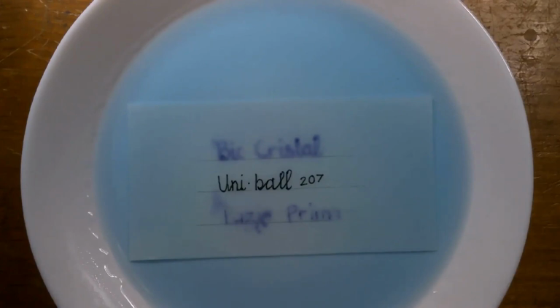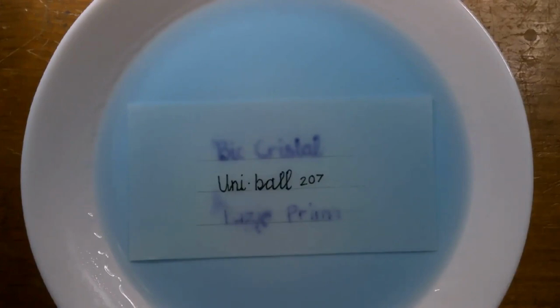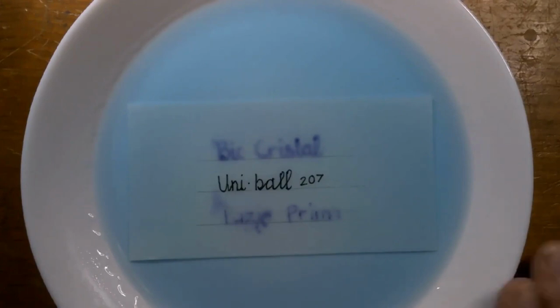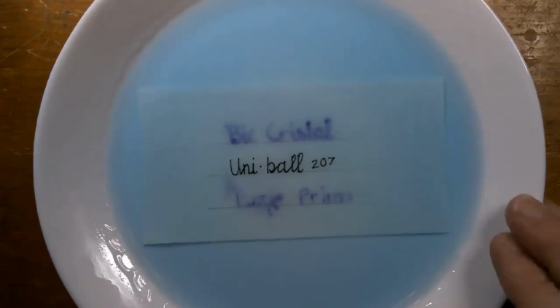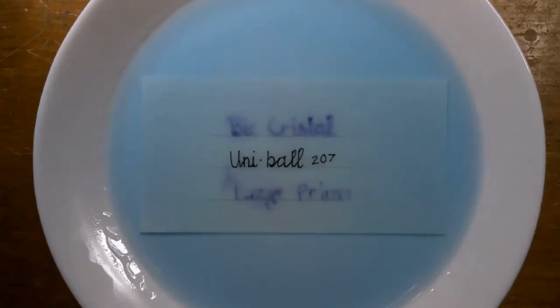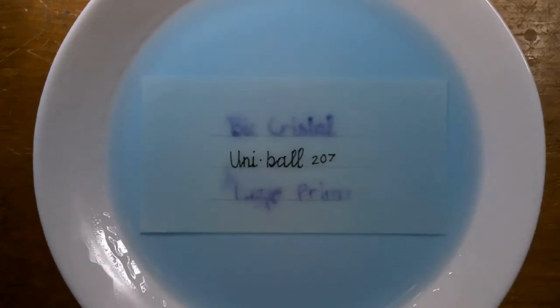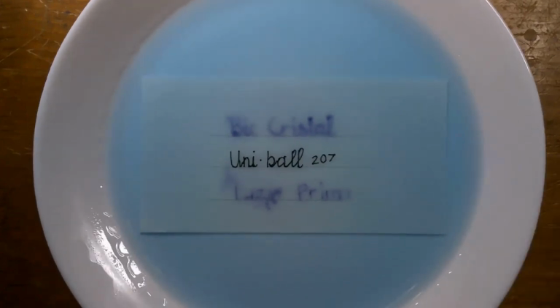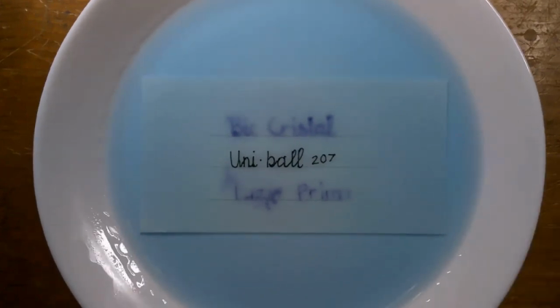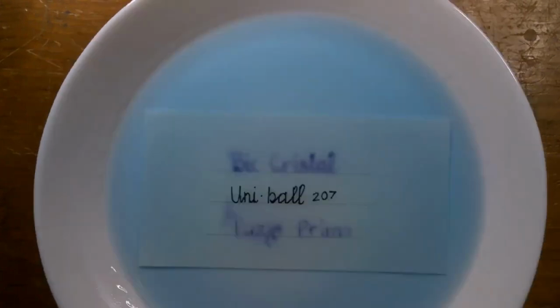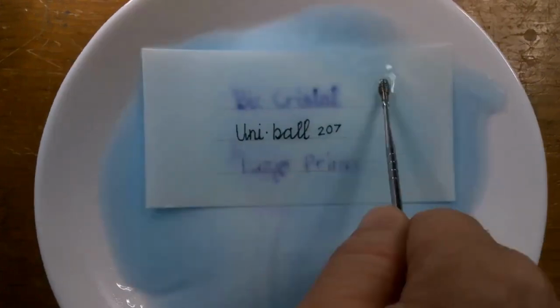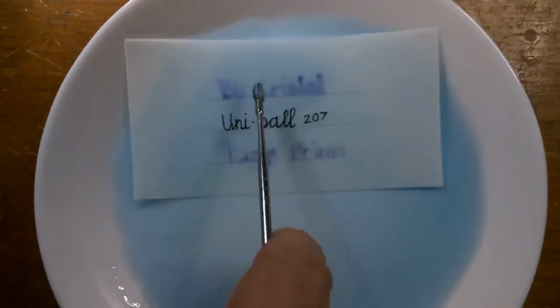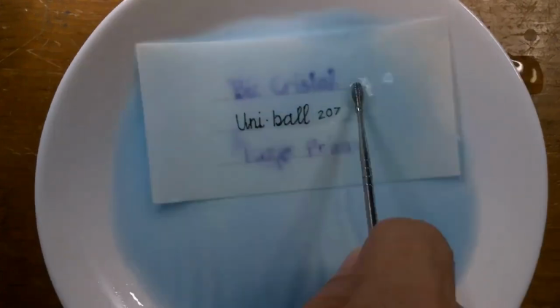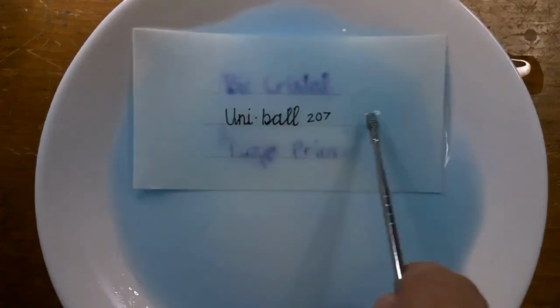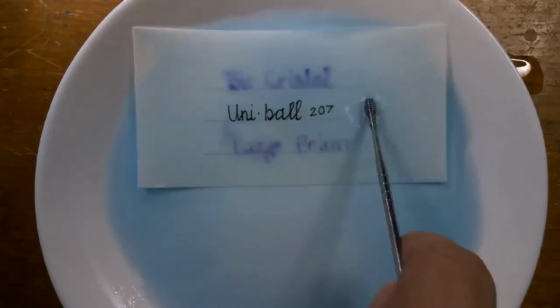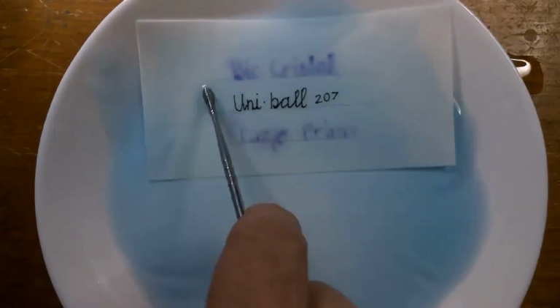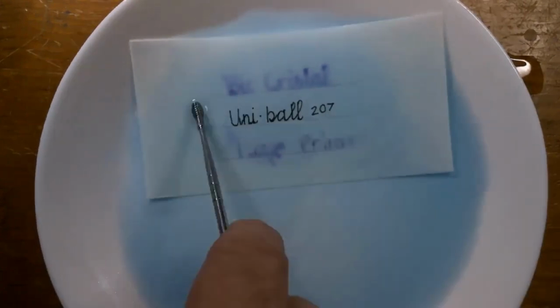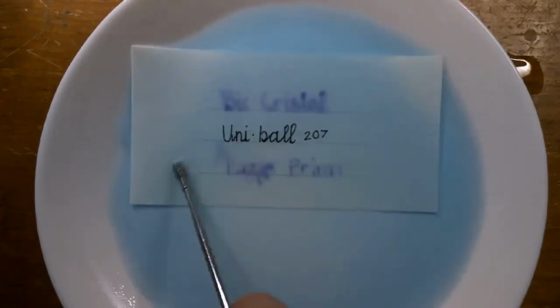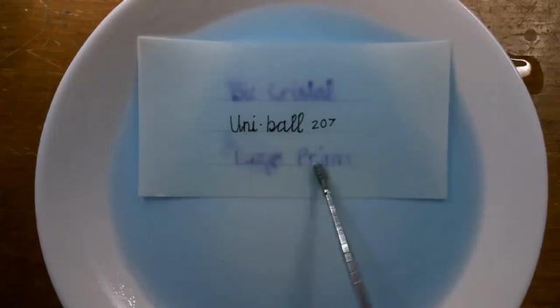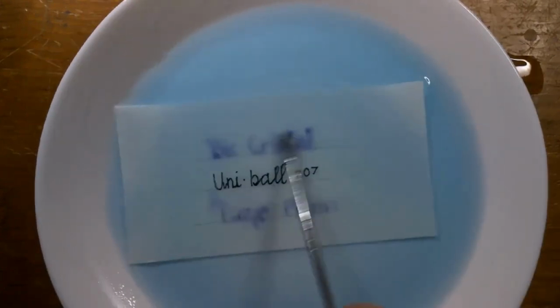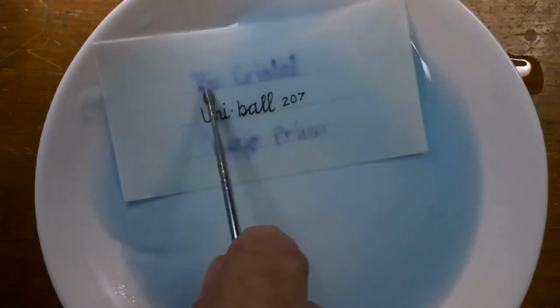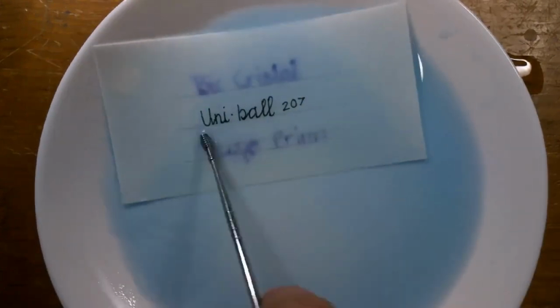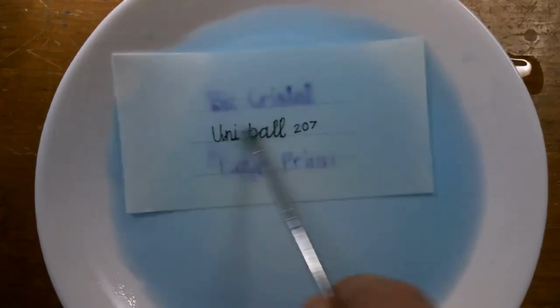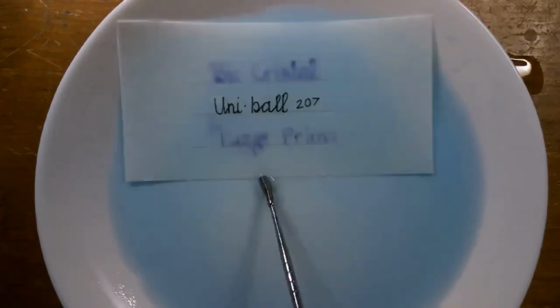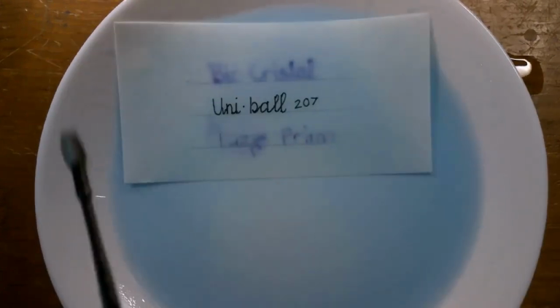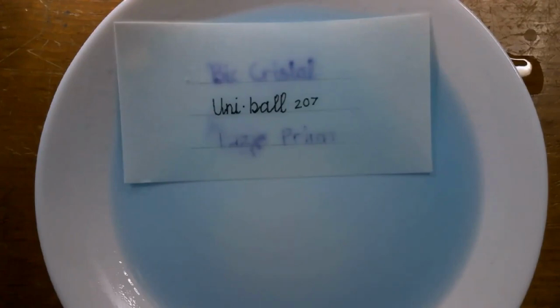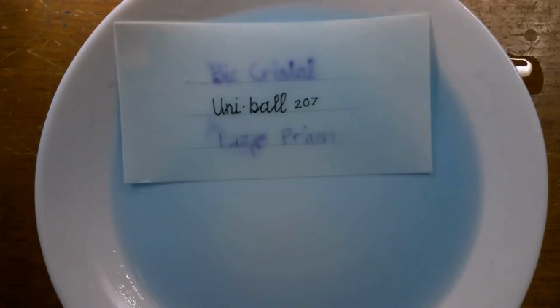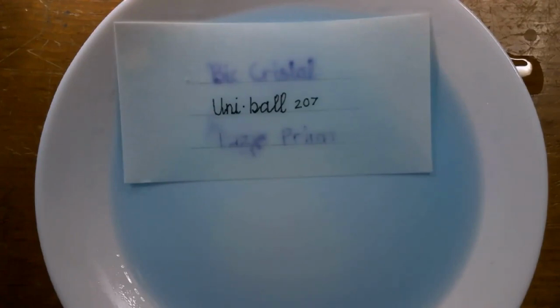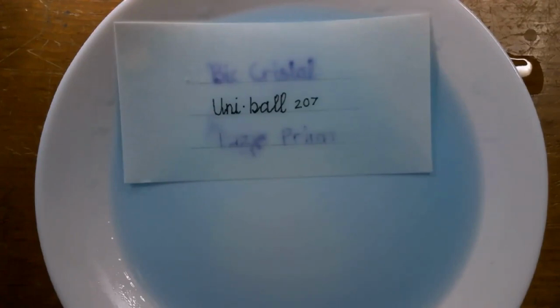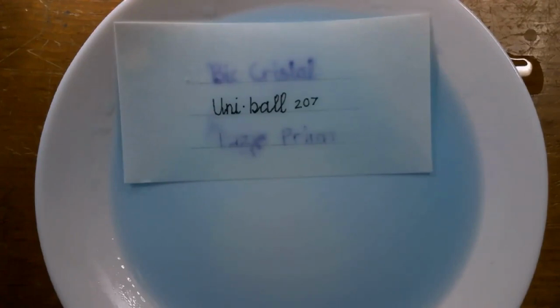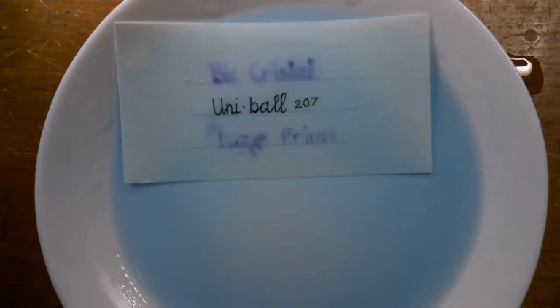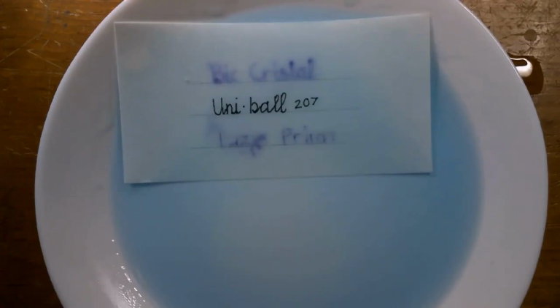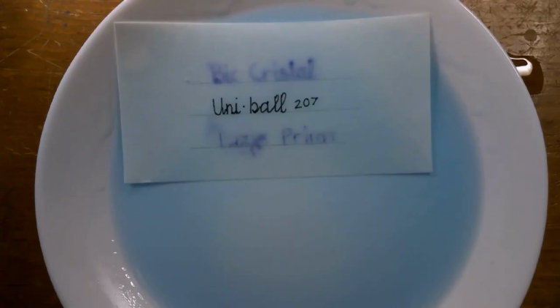This is sped up 30 times the normal speed, so you are seeing one hour go by in two minutes.